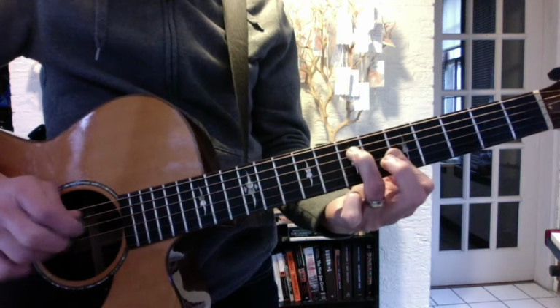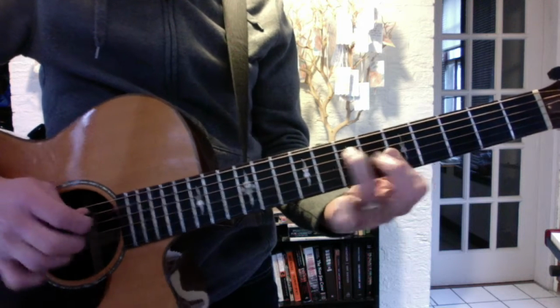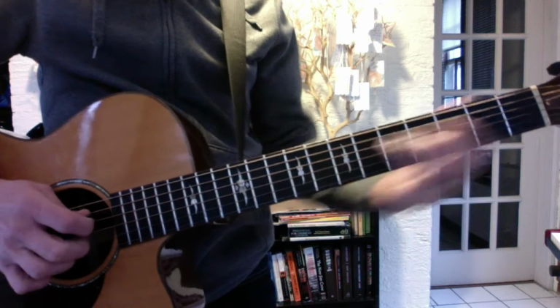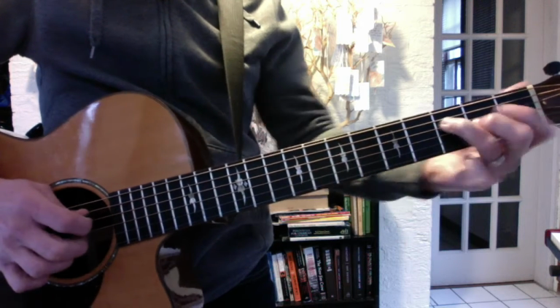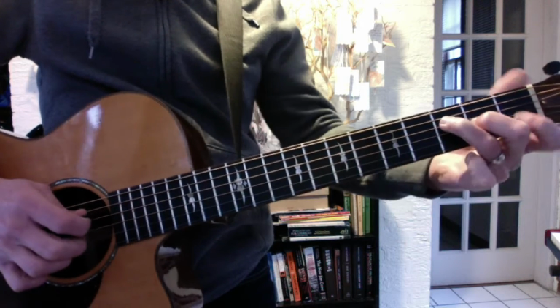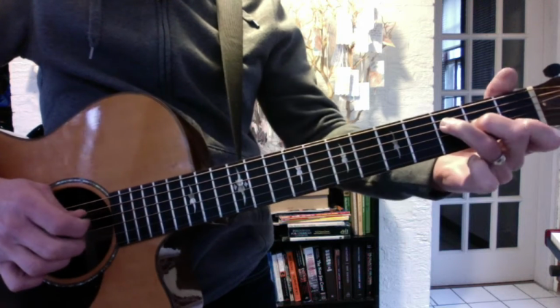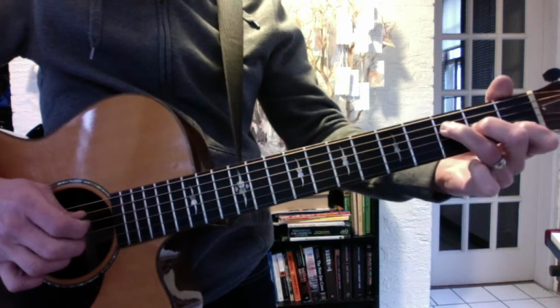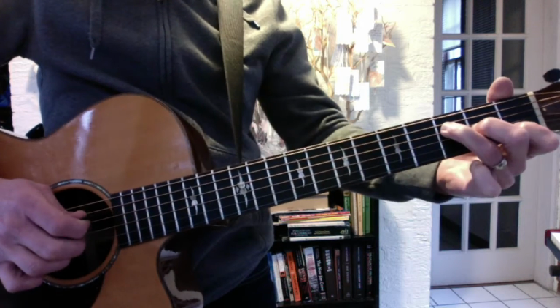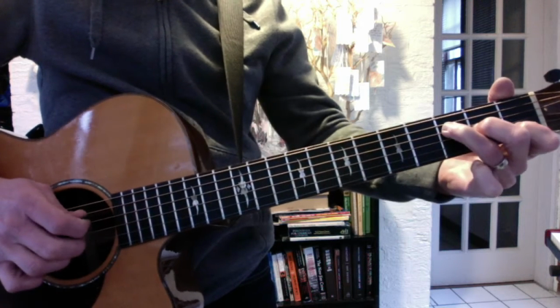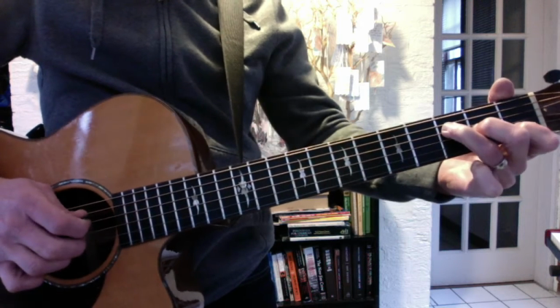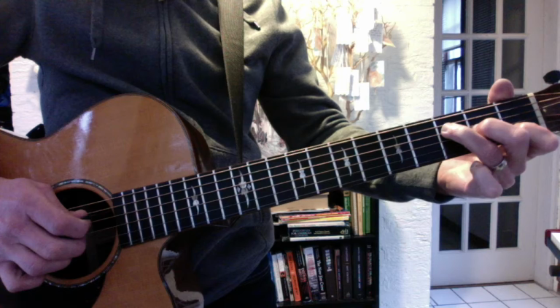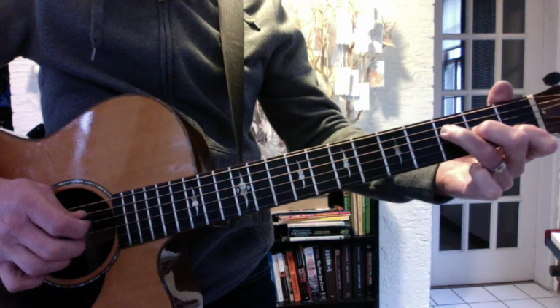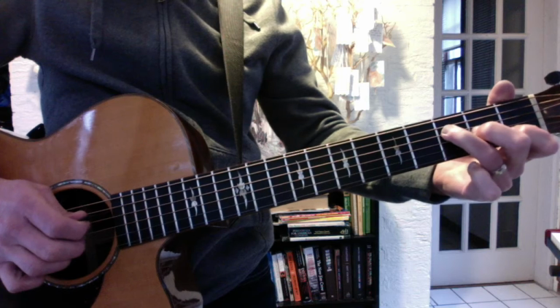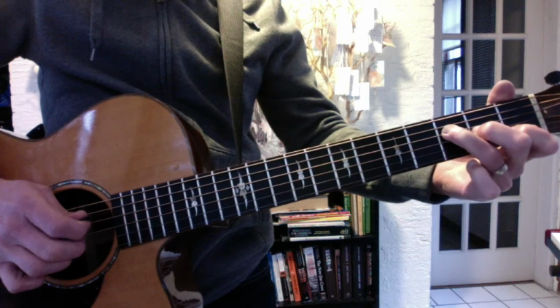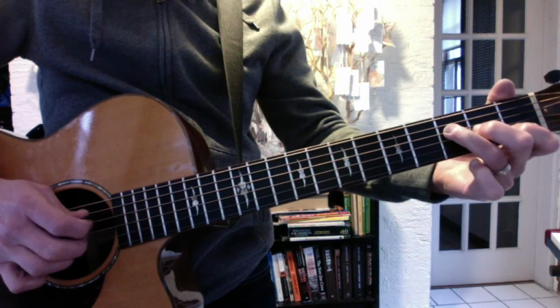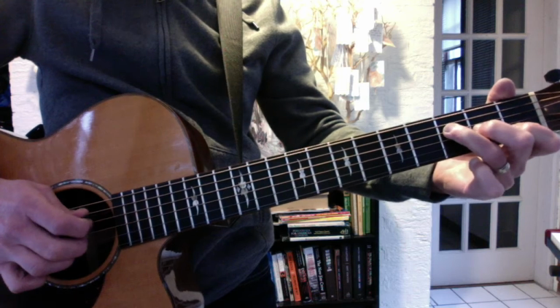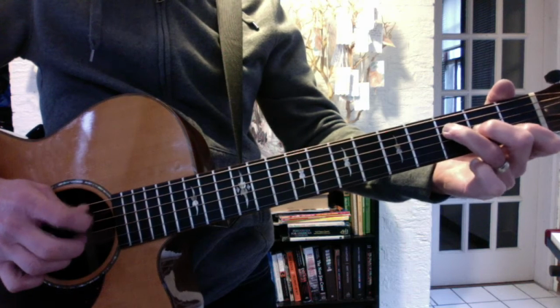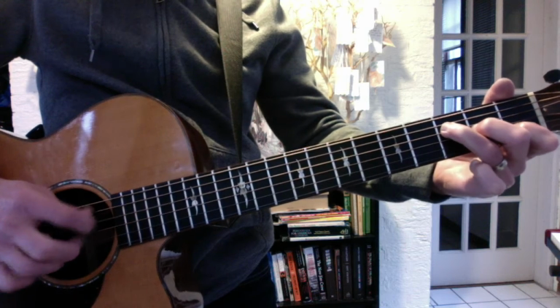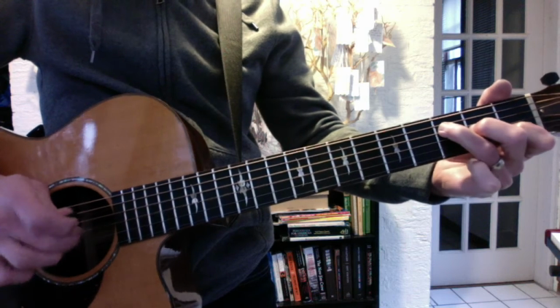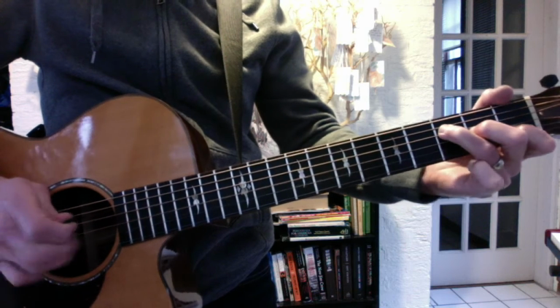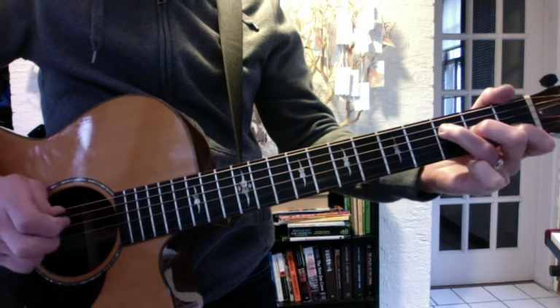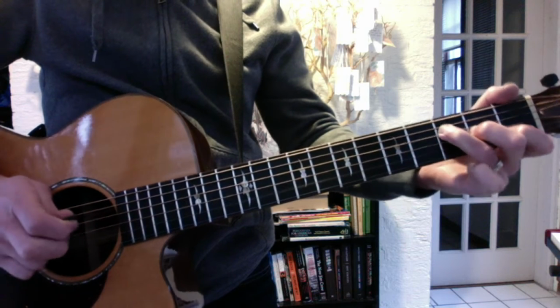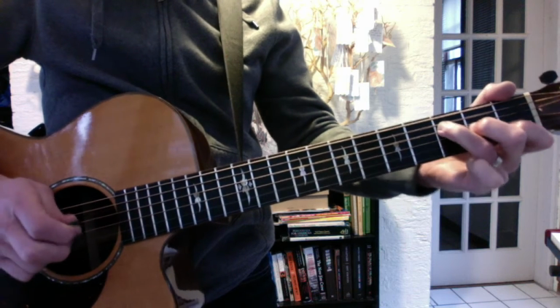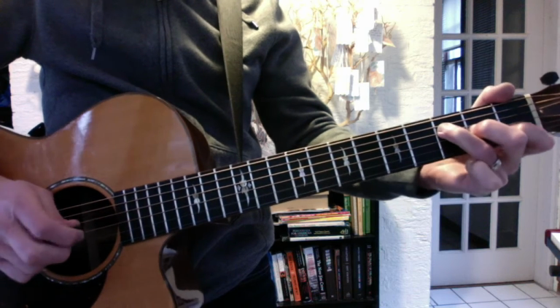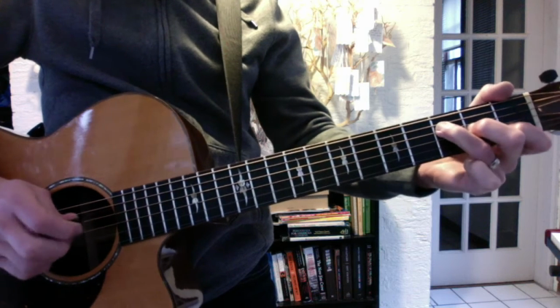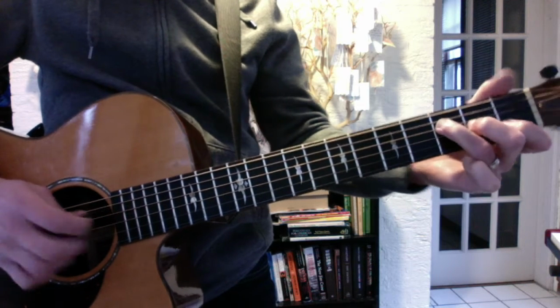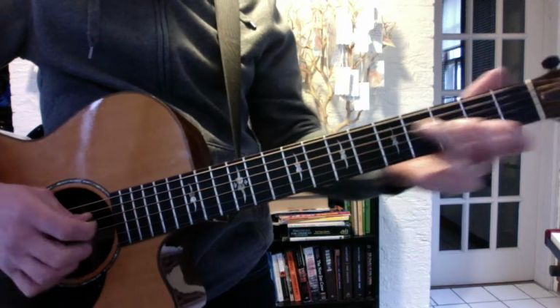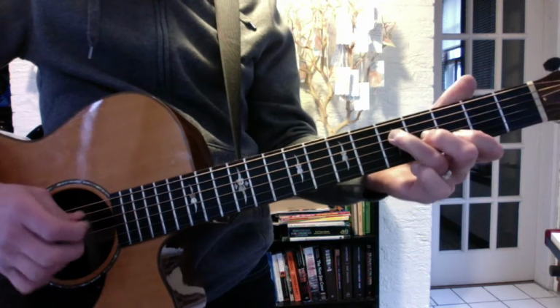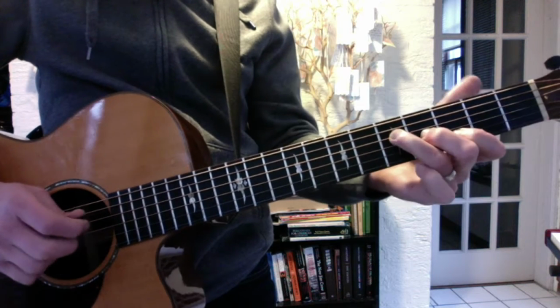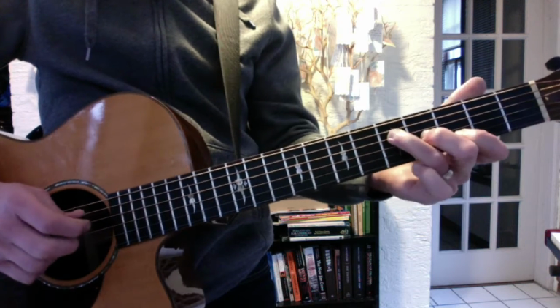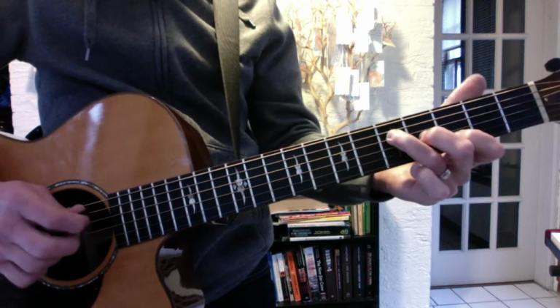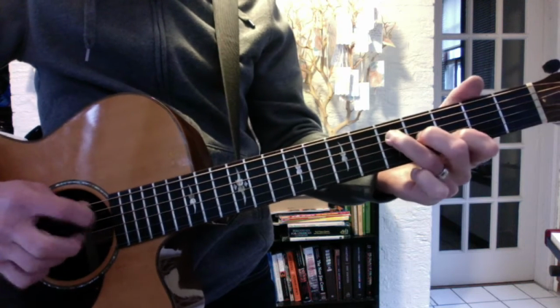Then F: 5, 3, 3, 2, 1. And G, which is 5, 4, 3.